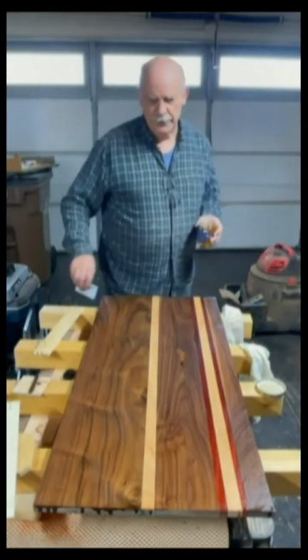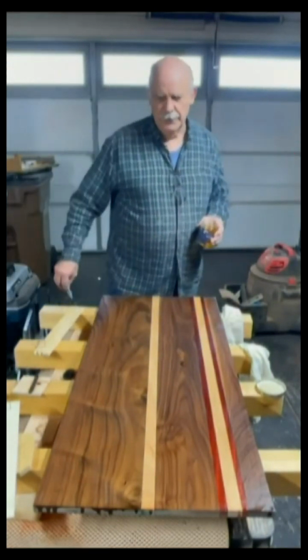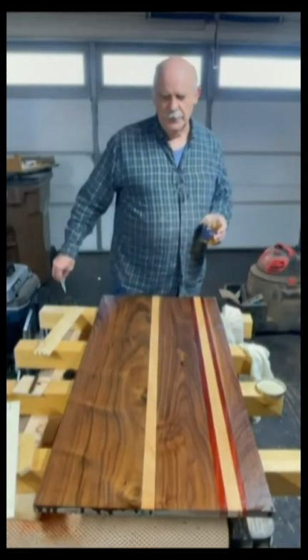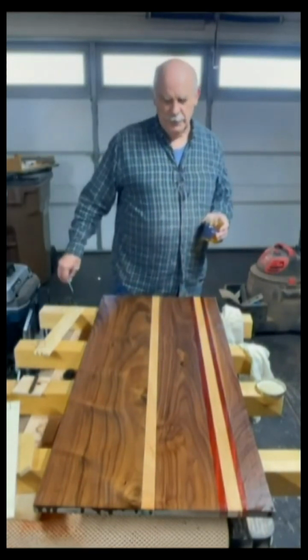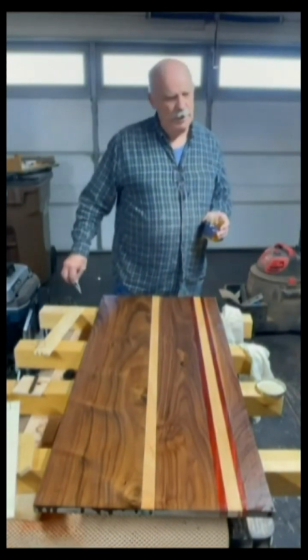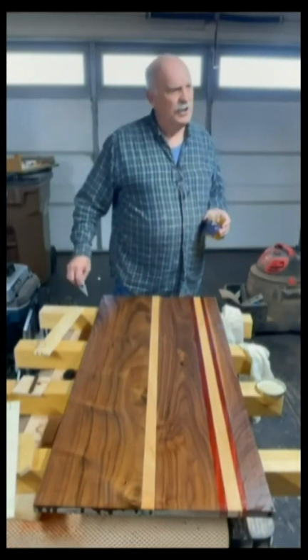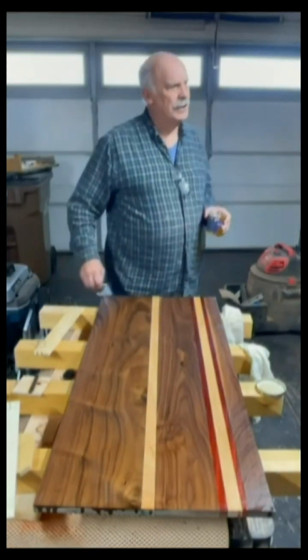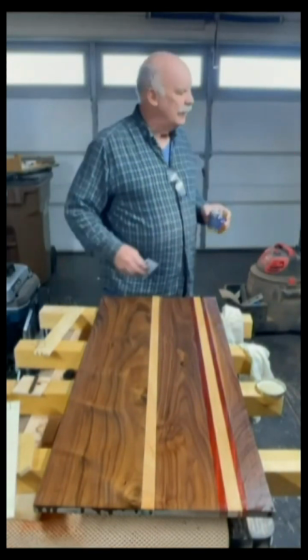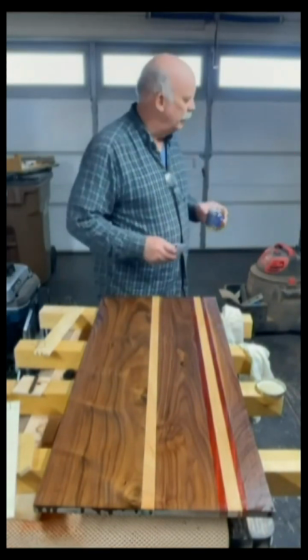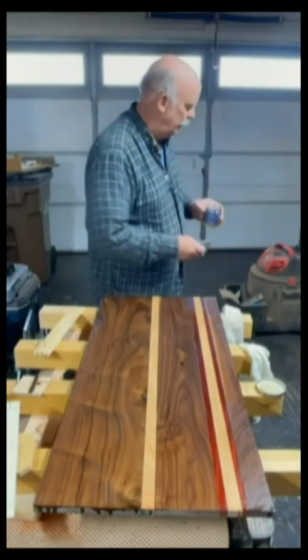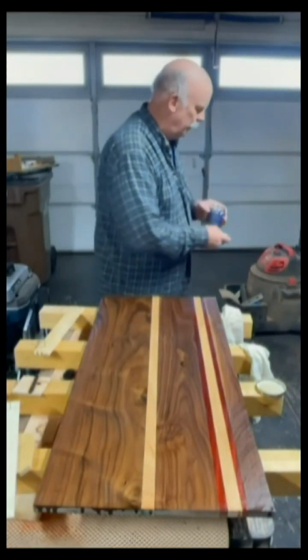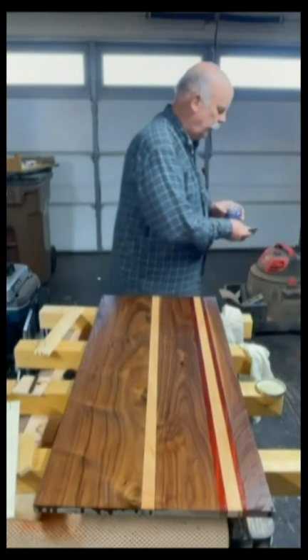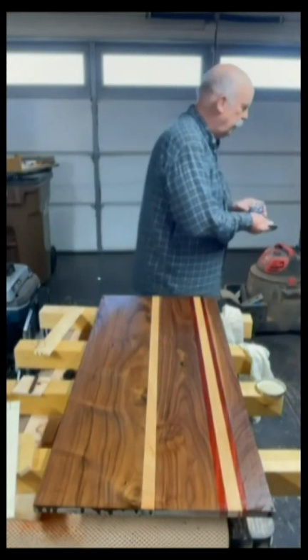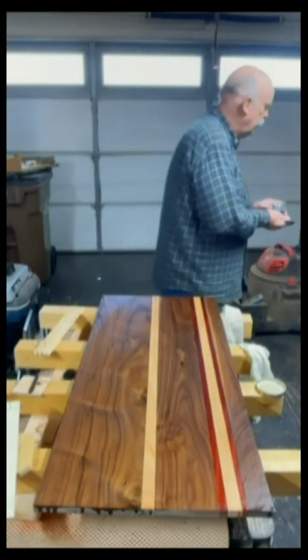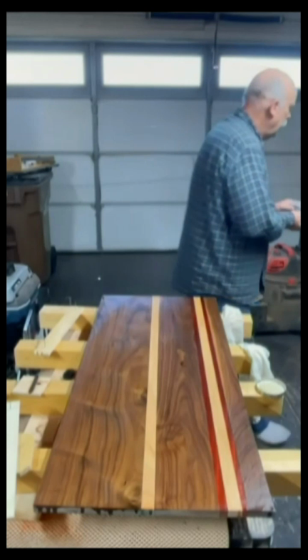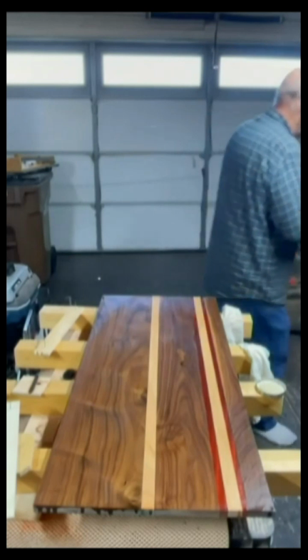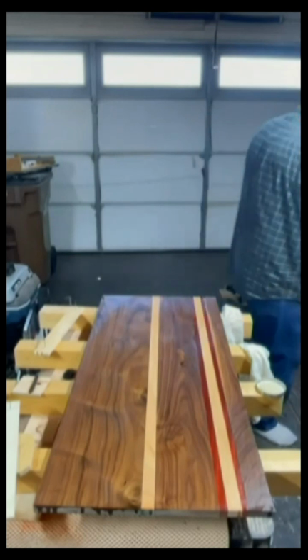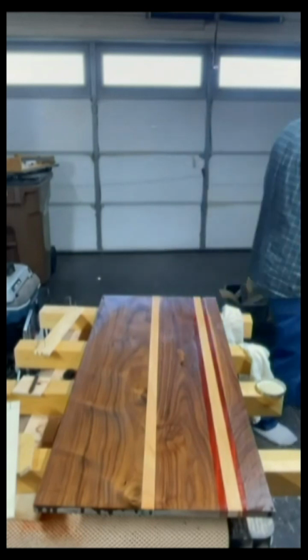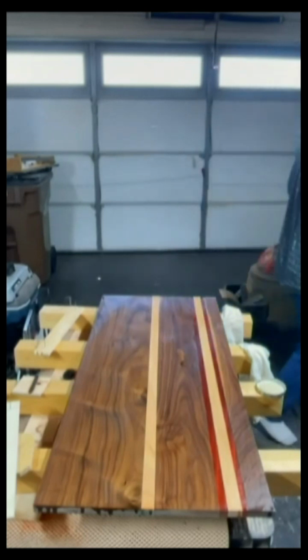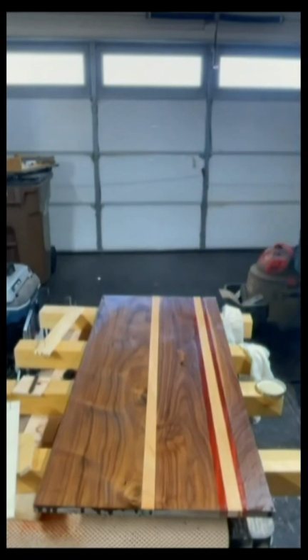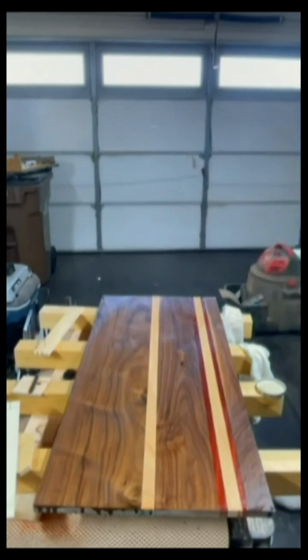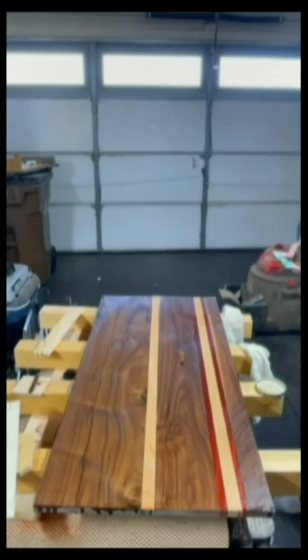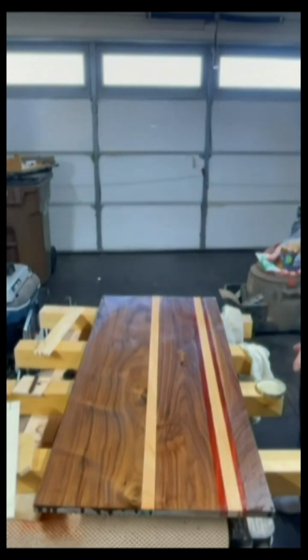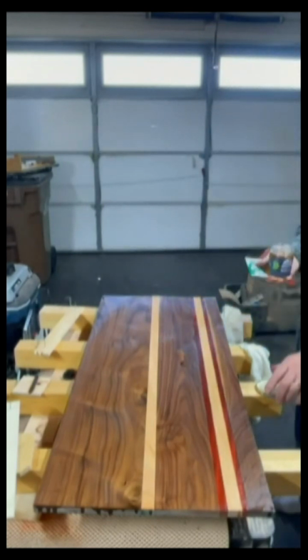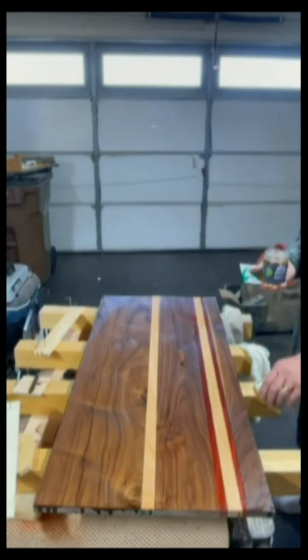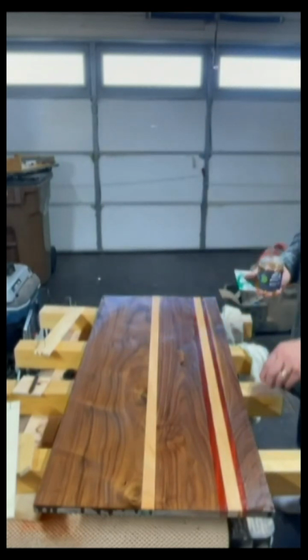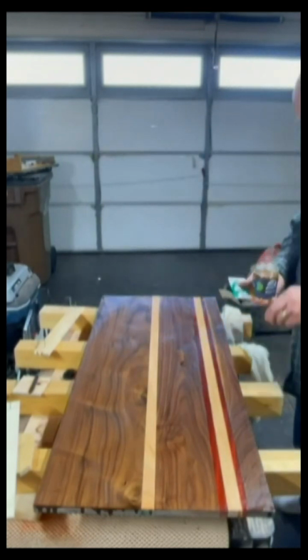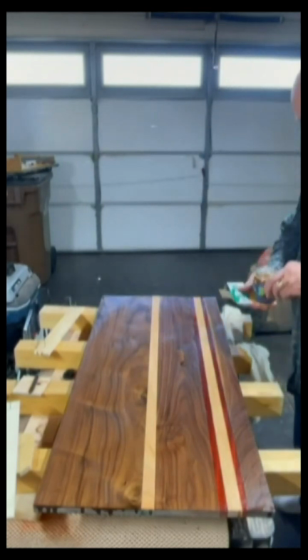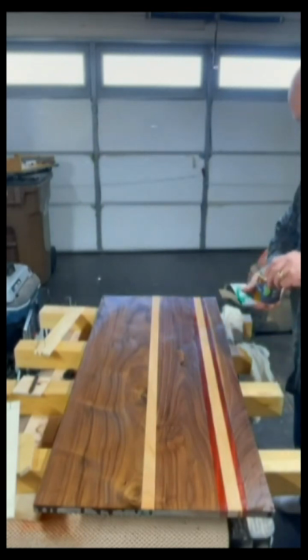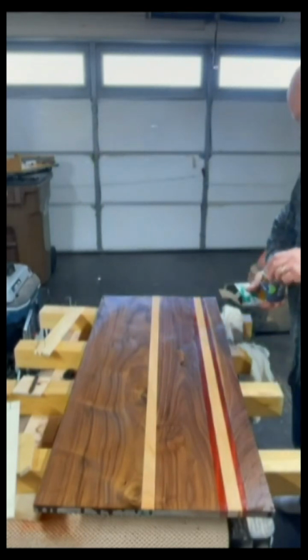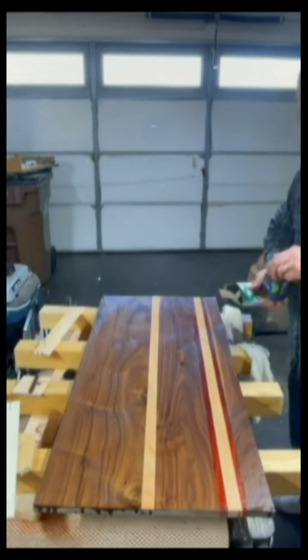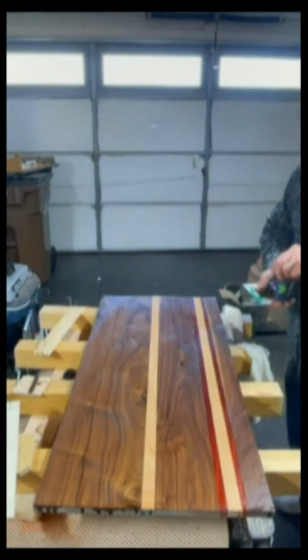It really pops that color out. I love it. The wife approves.